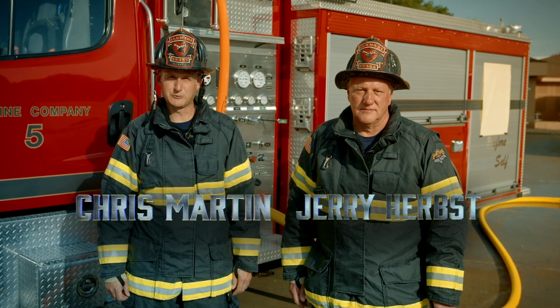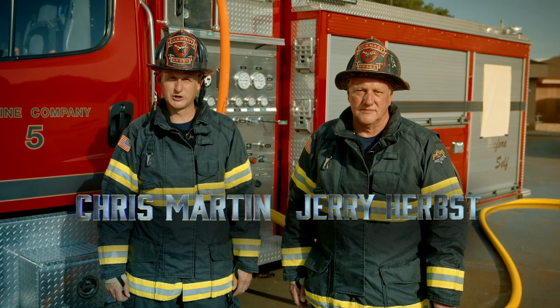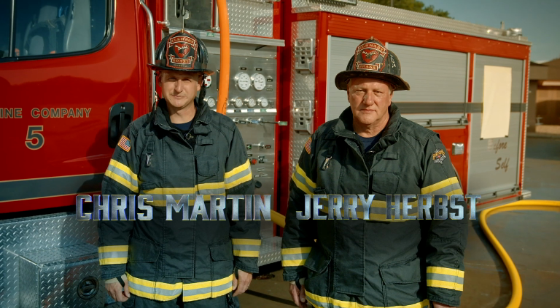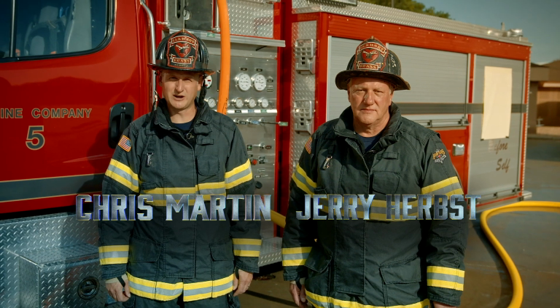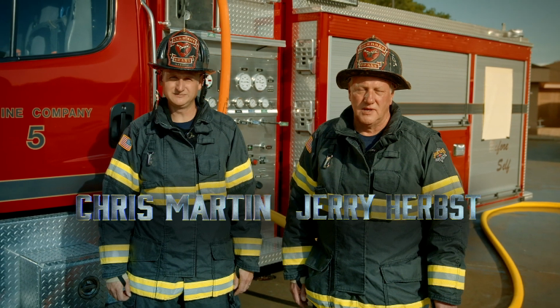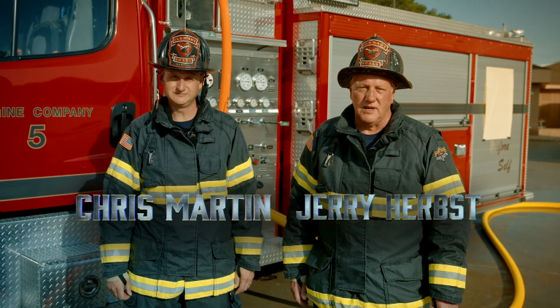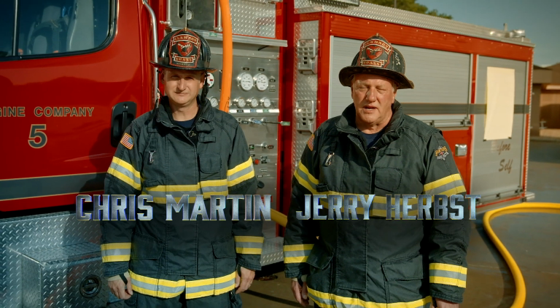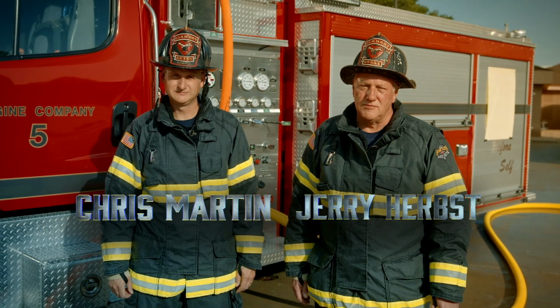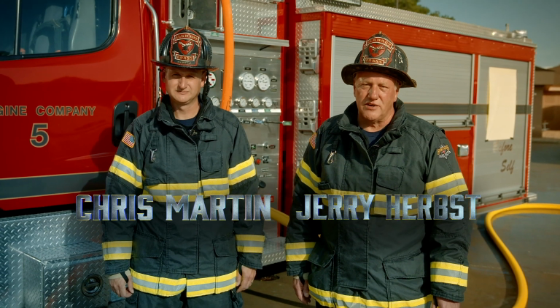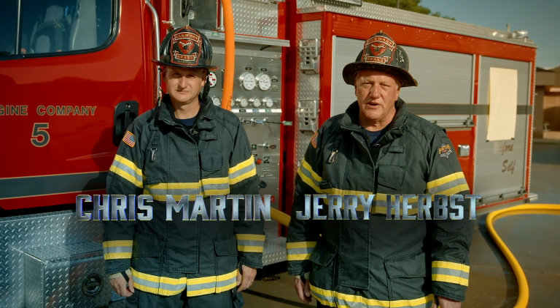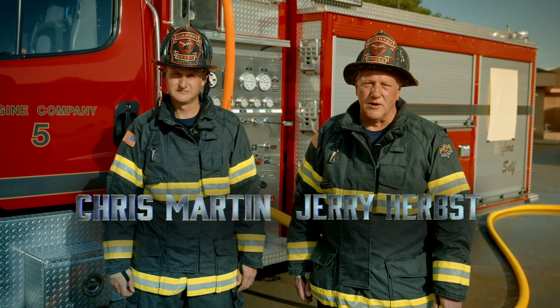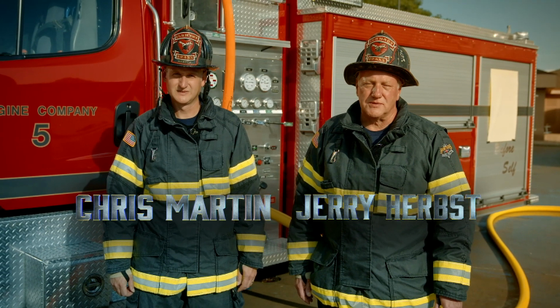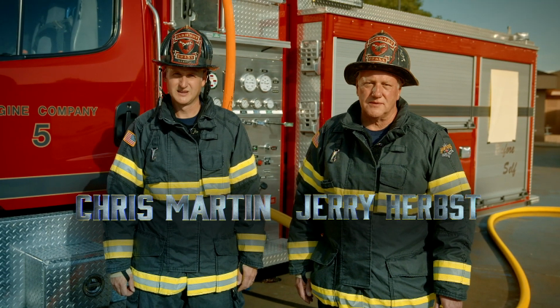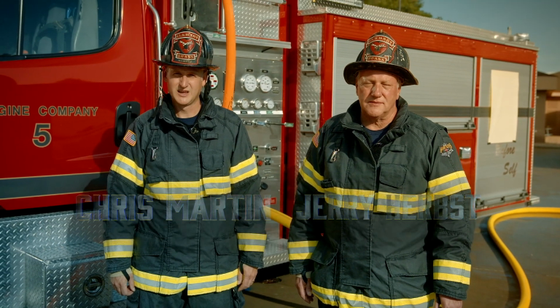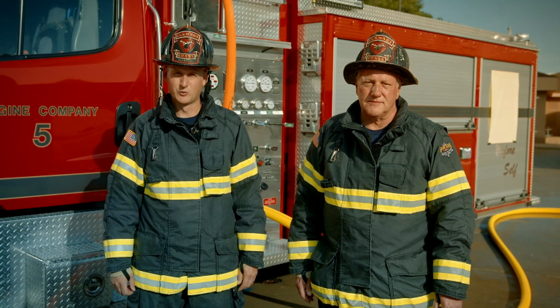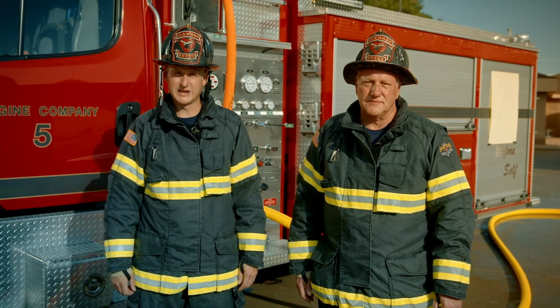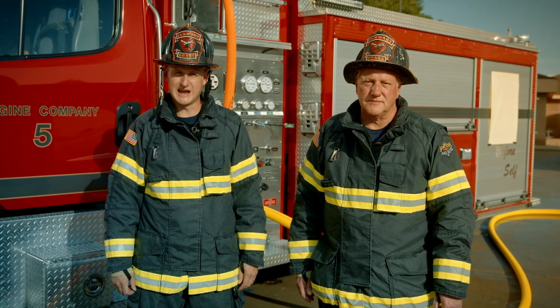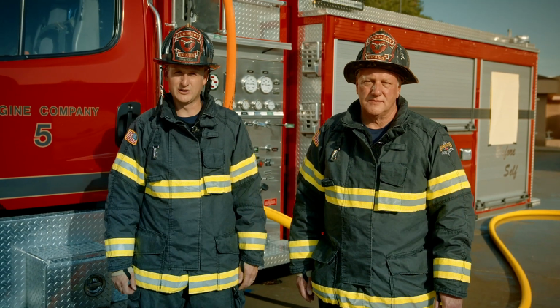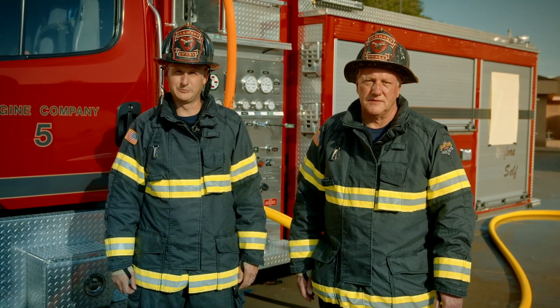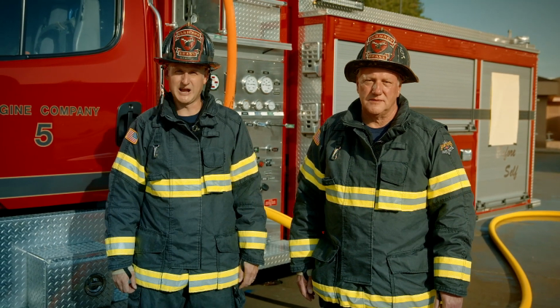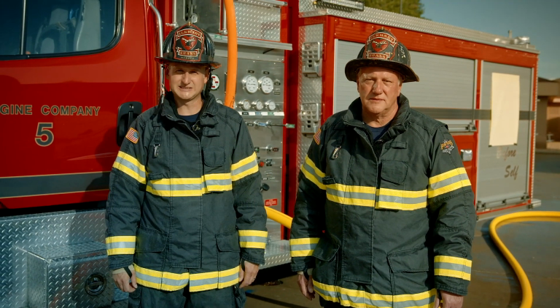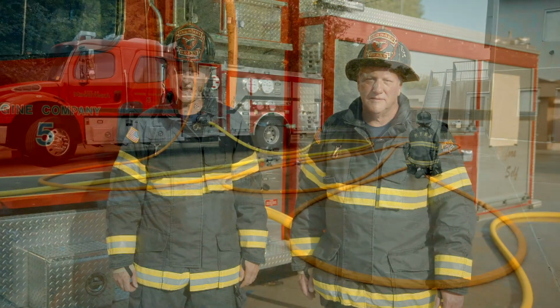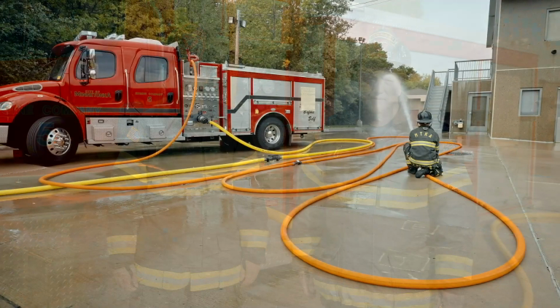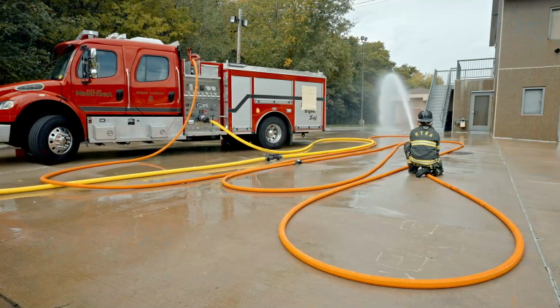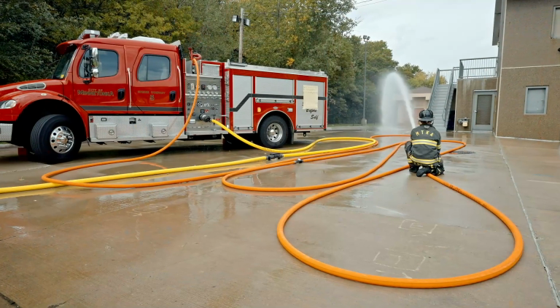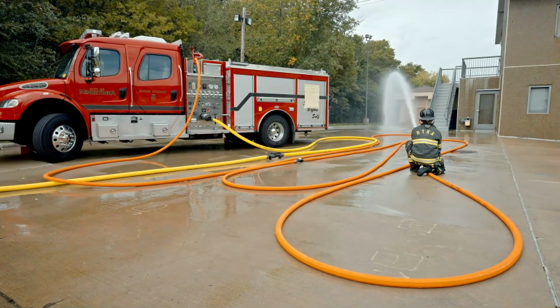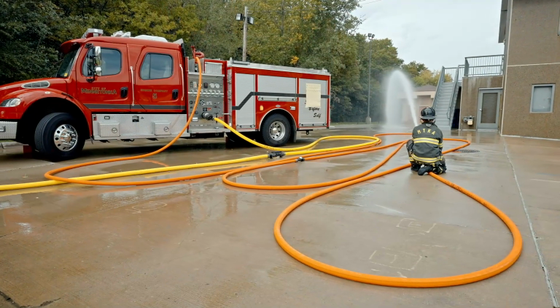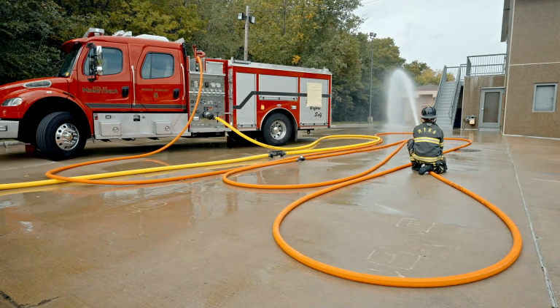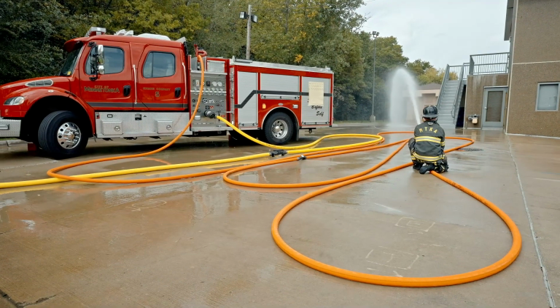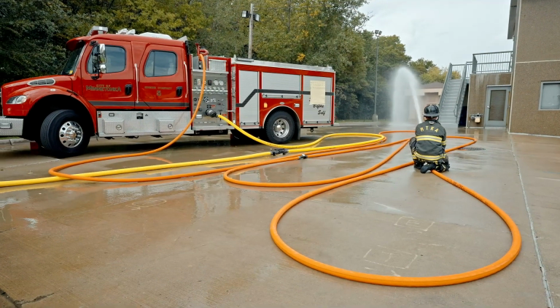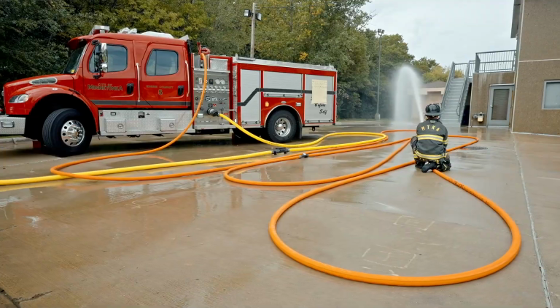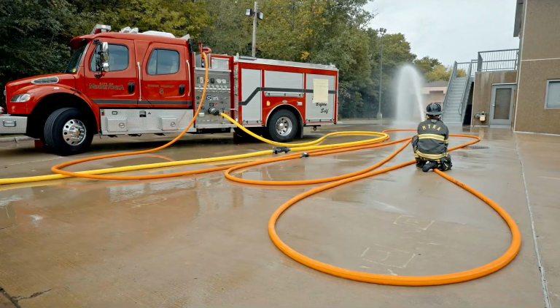I'm Chris Martin. And I'm Jerry Herbst. We're getting down to the brass tacks and hard facts of flow testing.